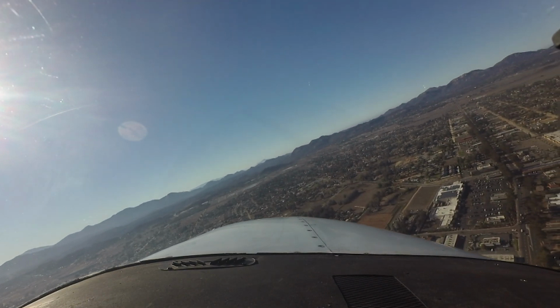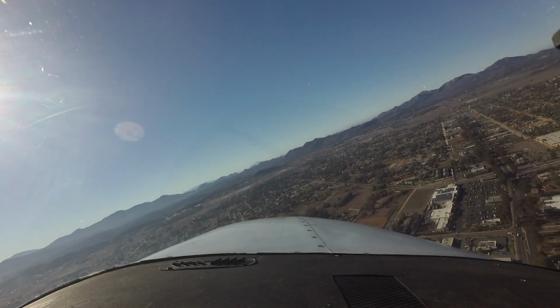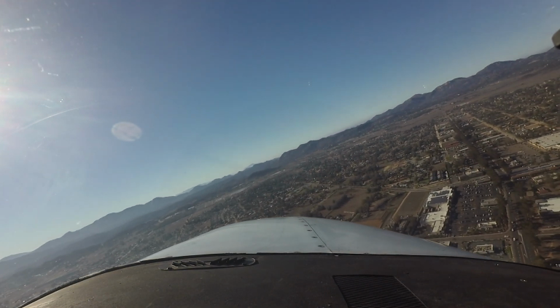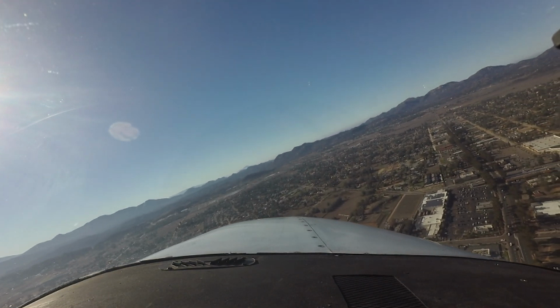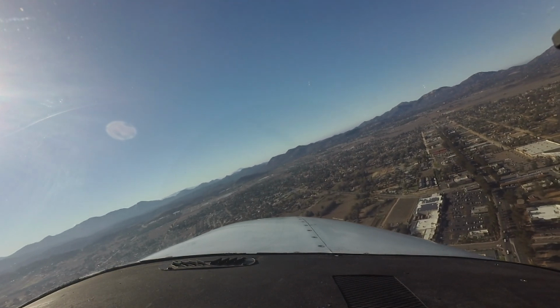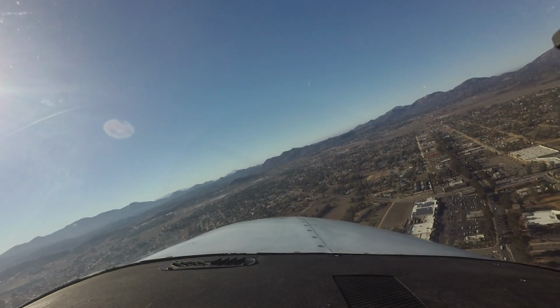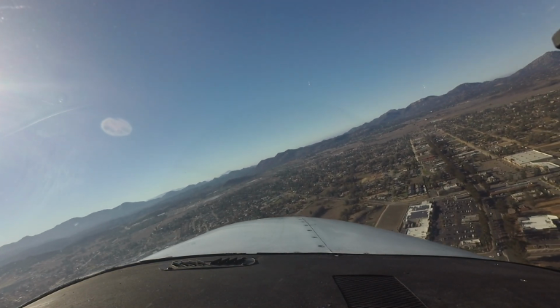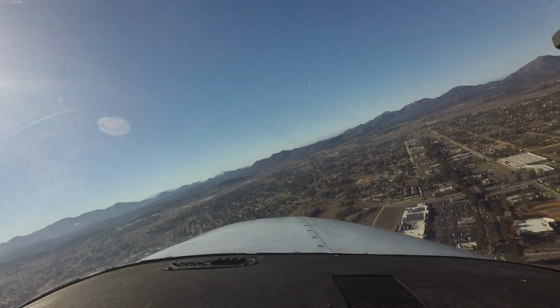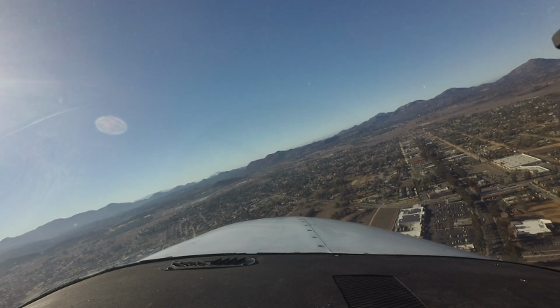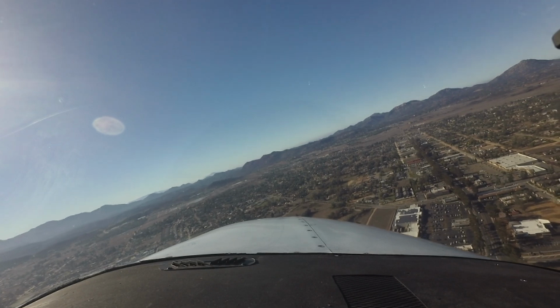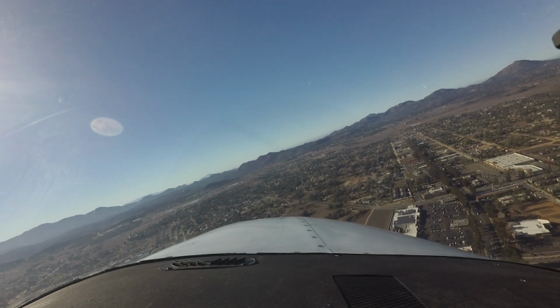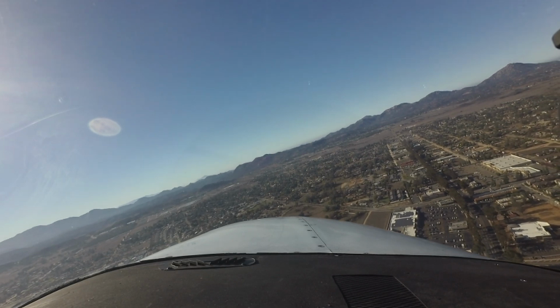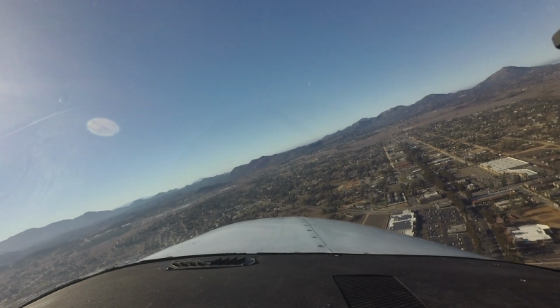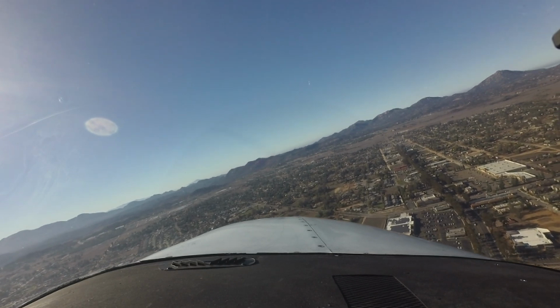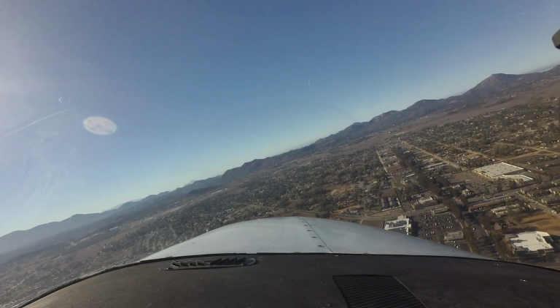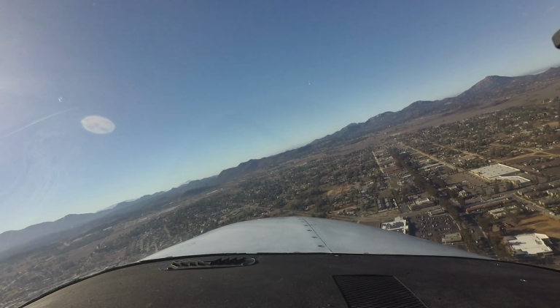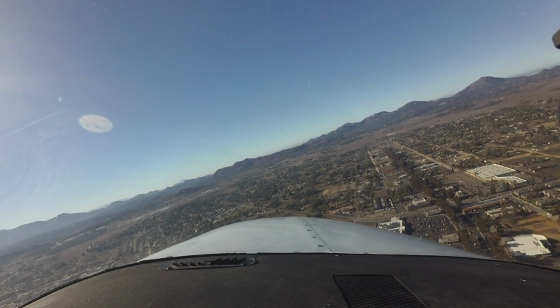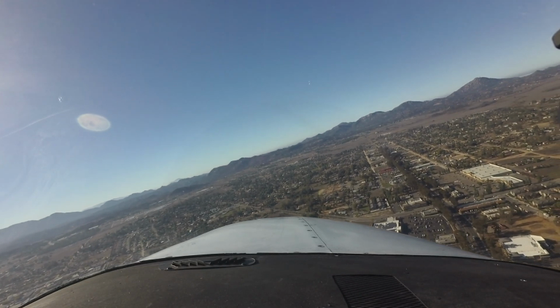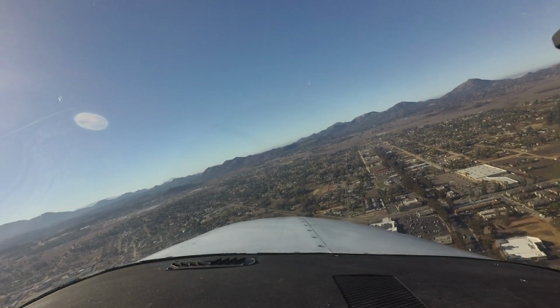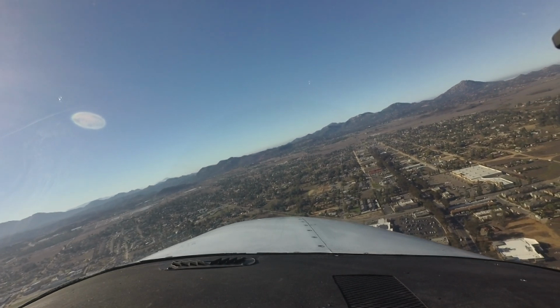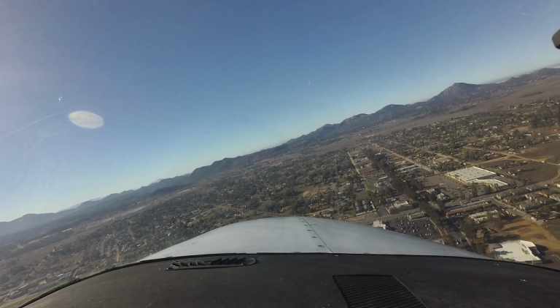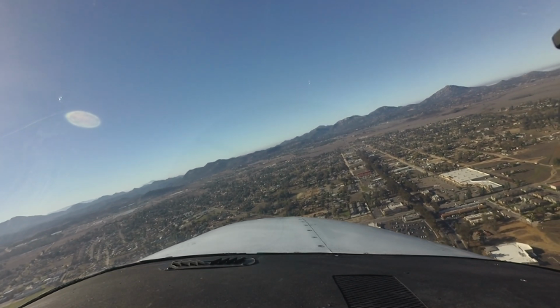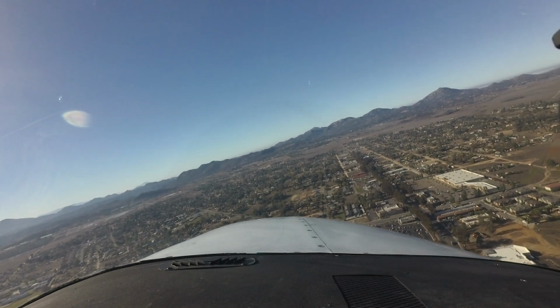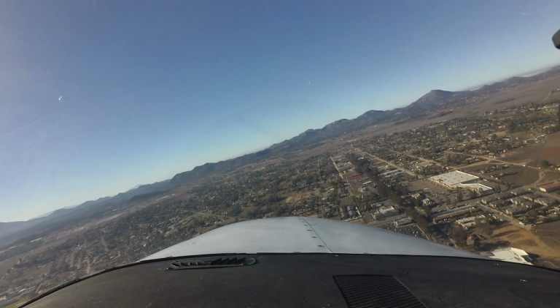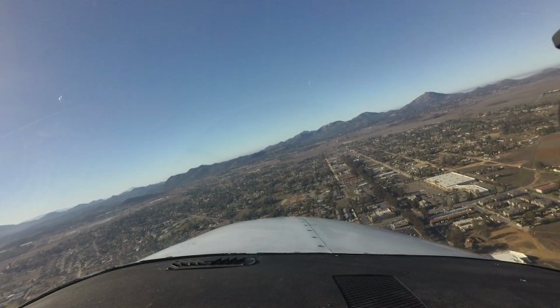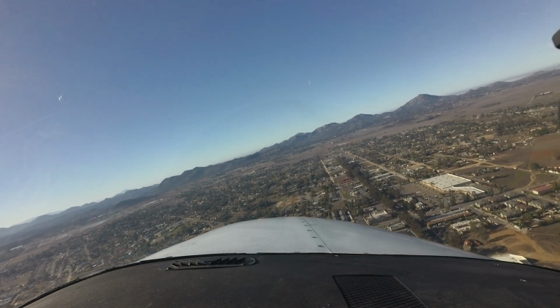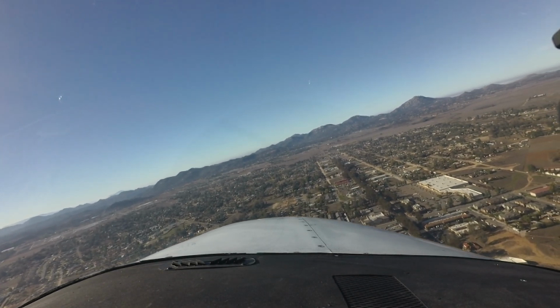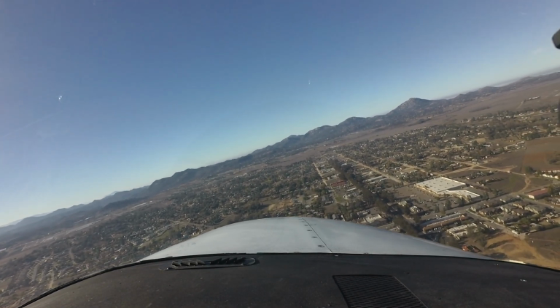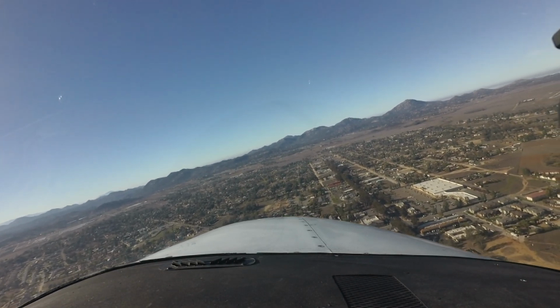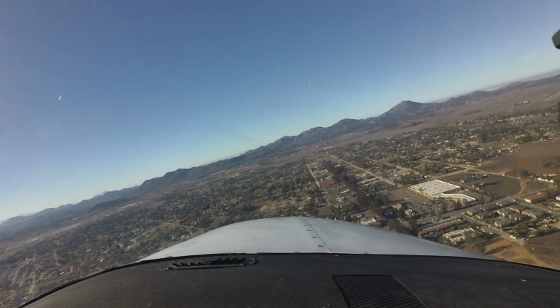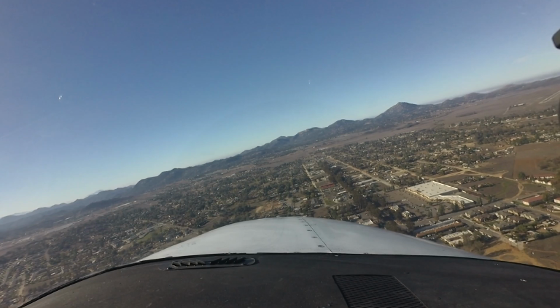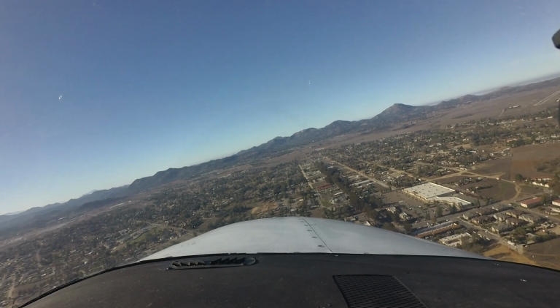A good rule of thumb might be: if you are having difficulty hearing the ATIS broadcast, you may have issues contacting the tower.